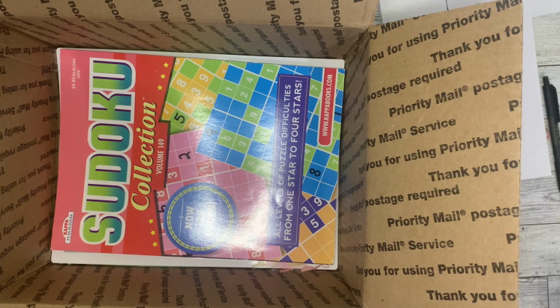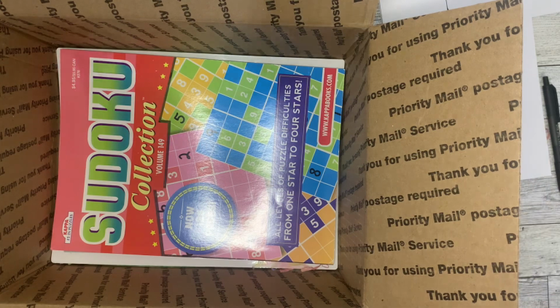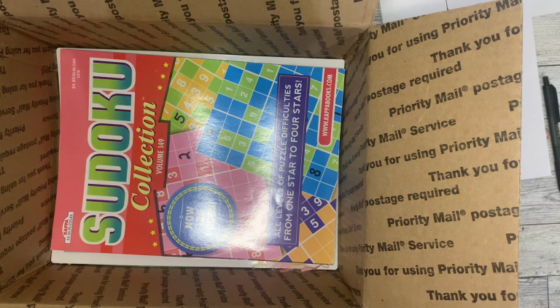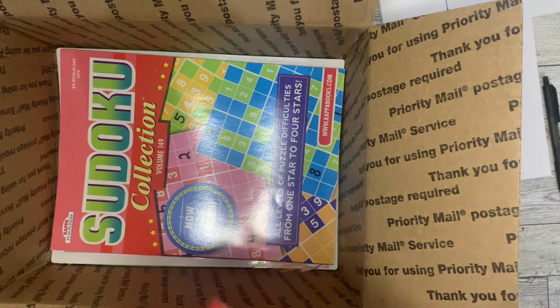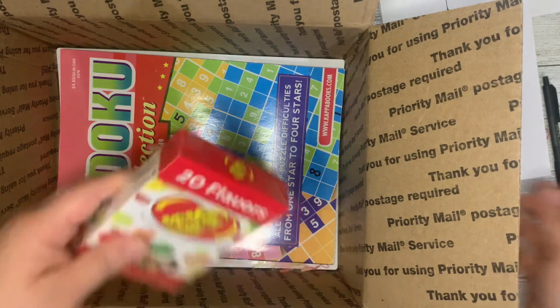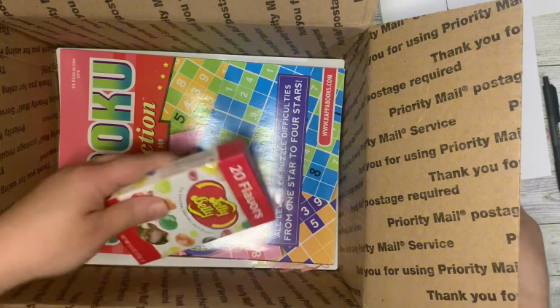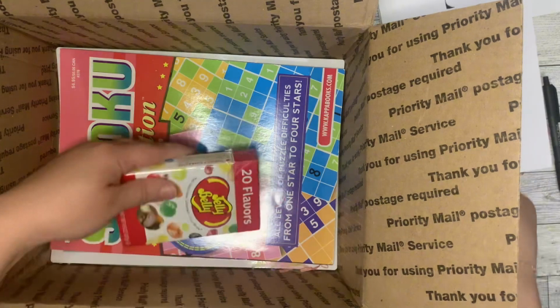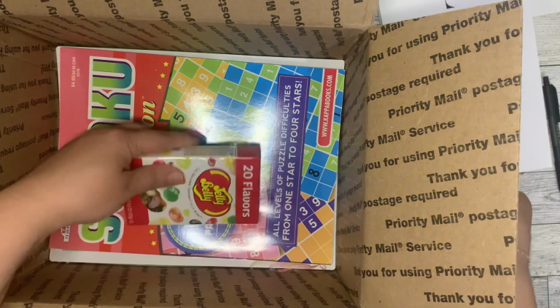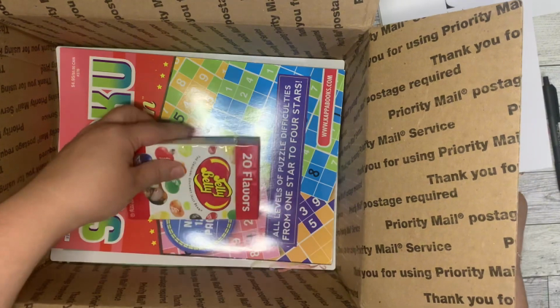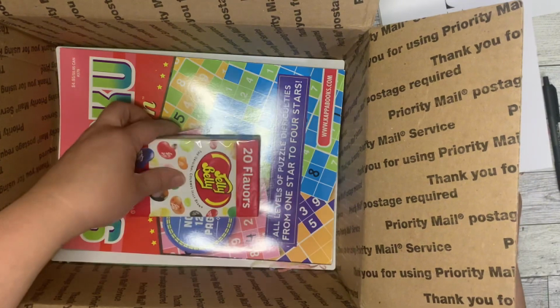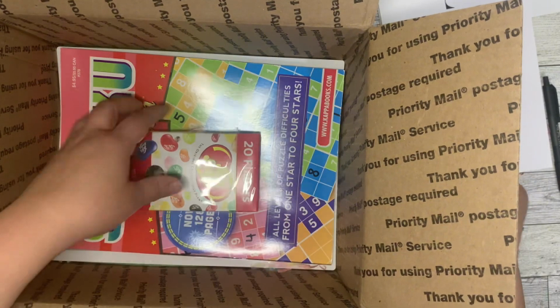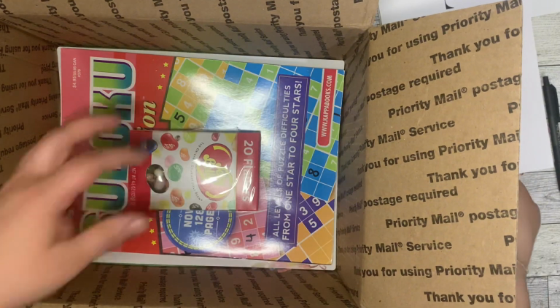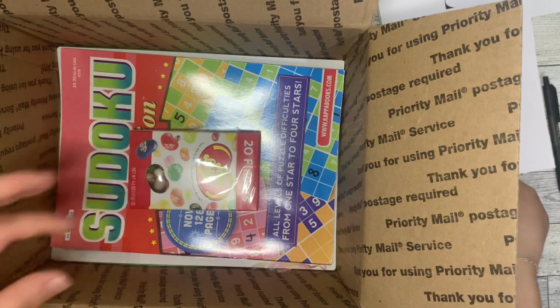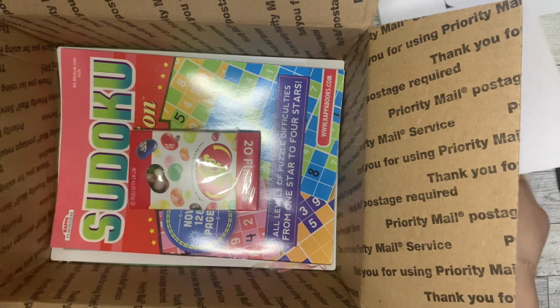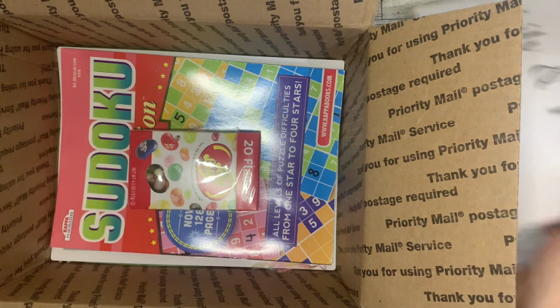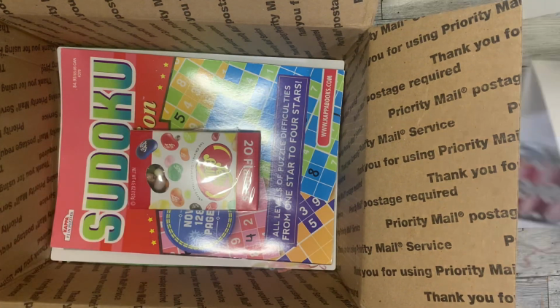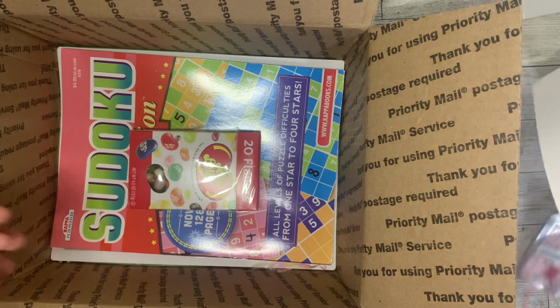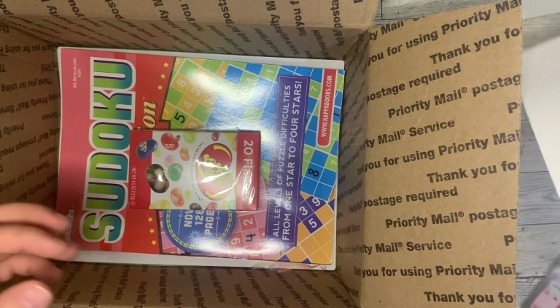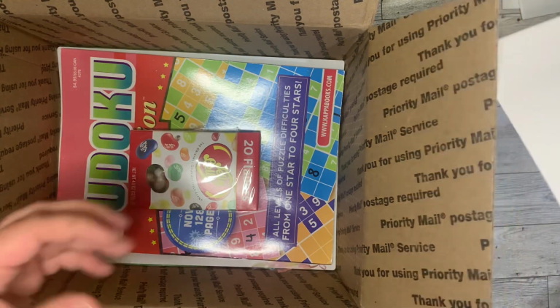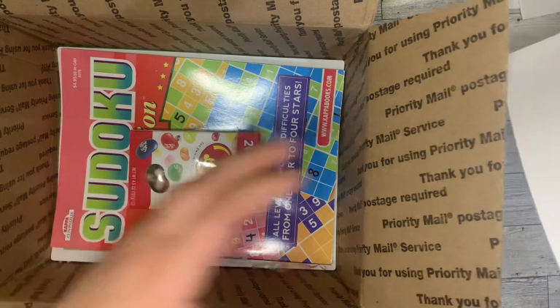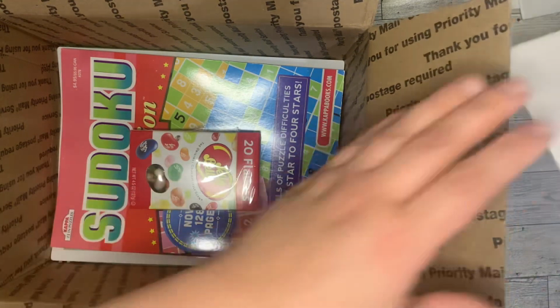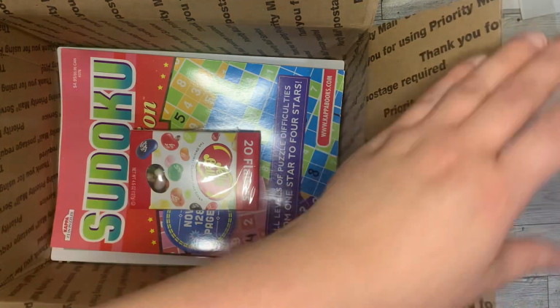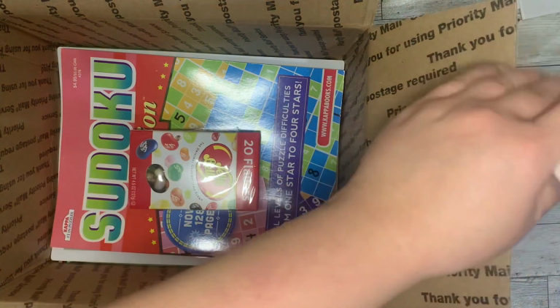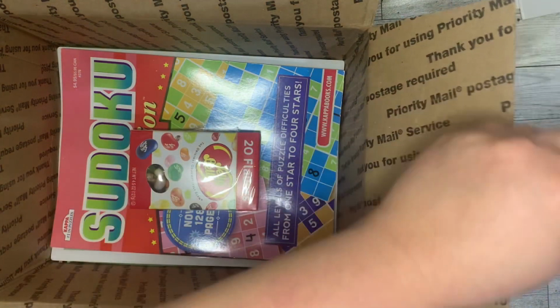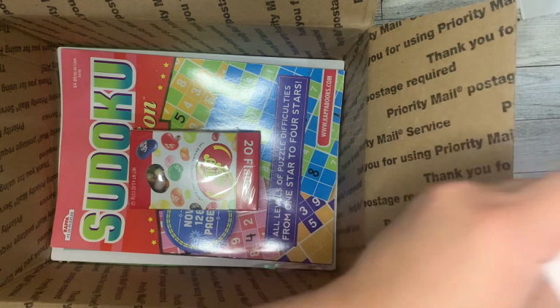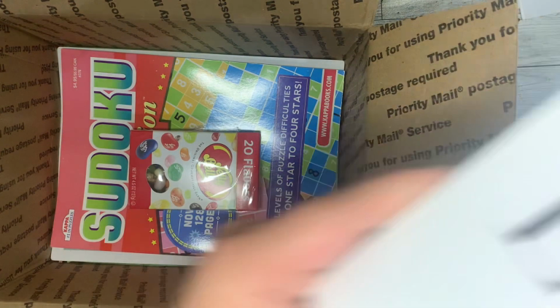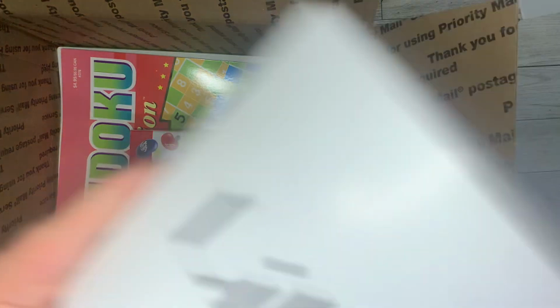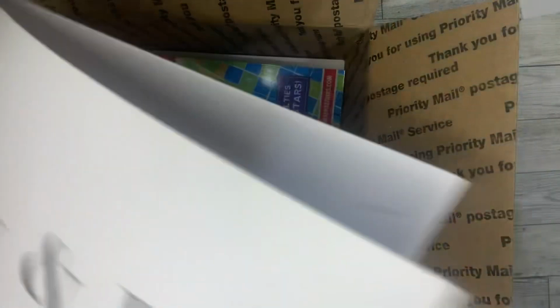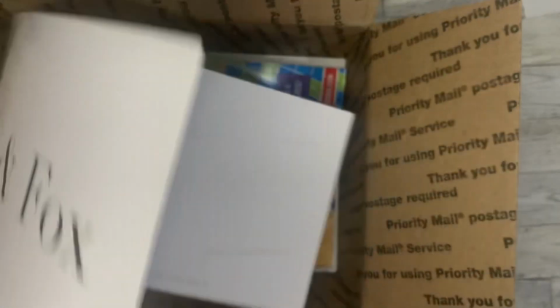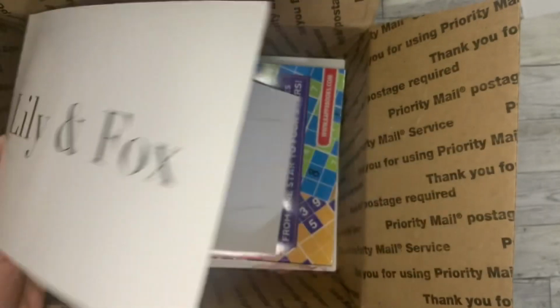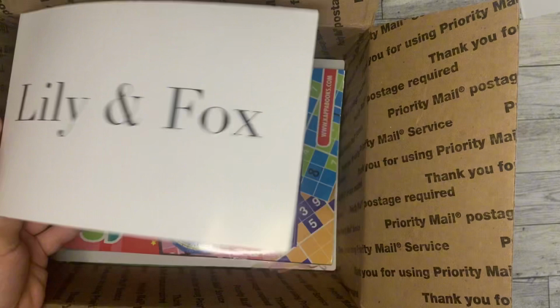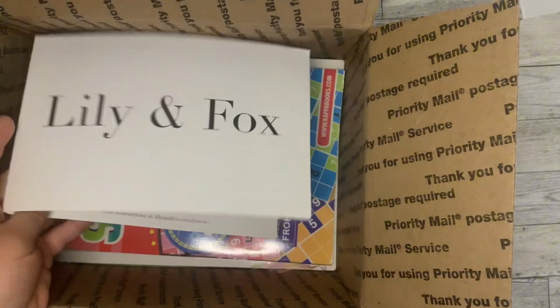I'm gonna put this stuff back in here so I can keep it all together.